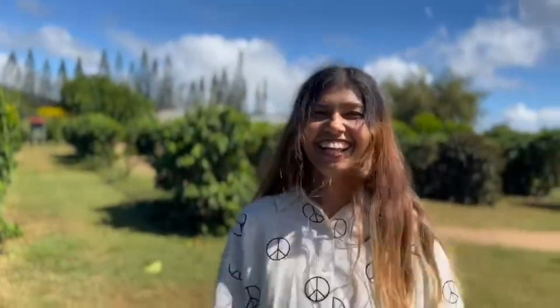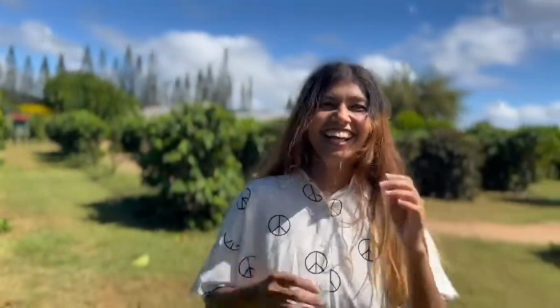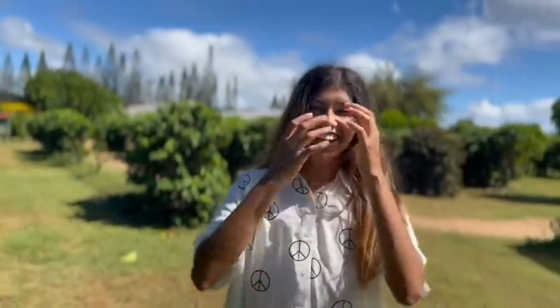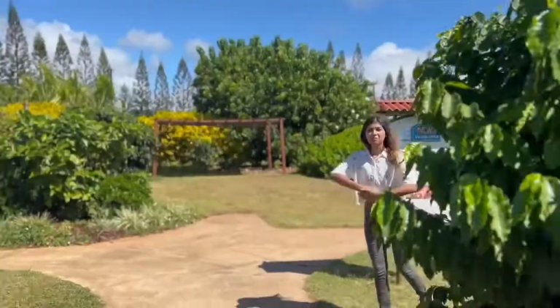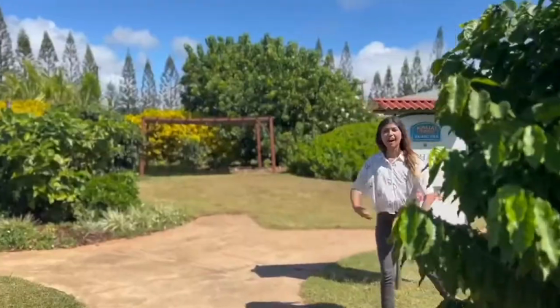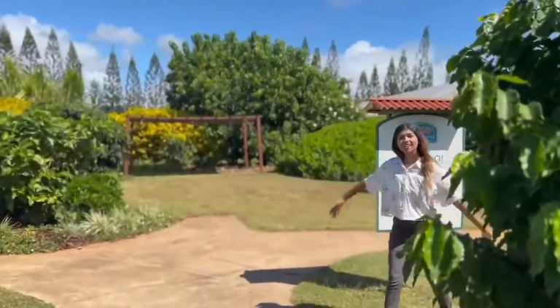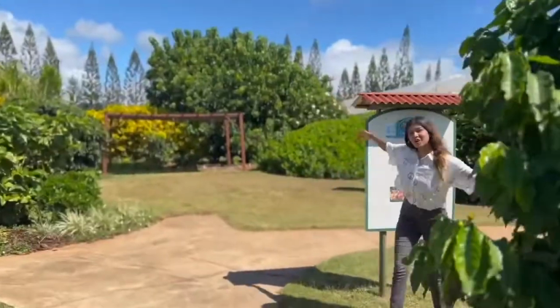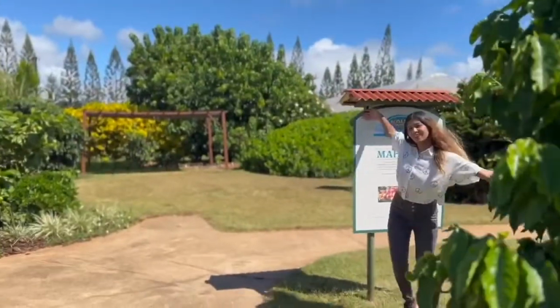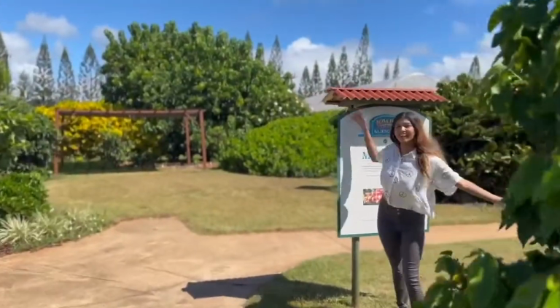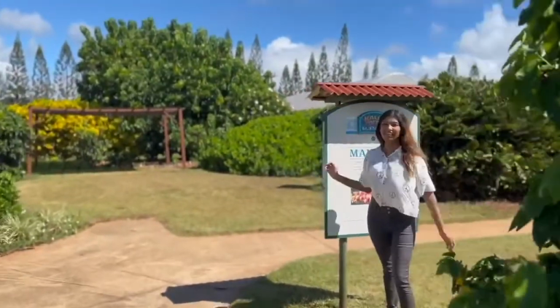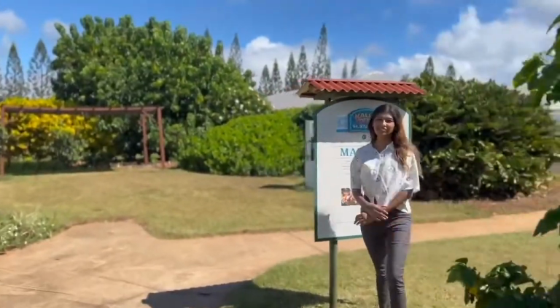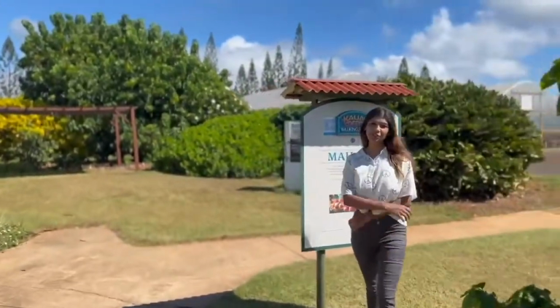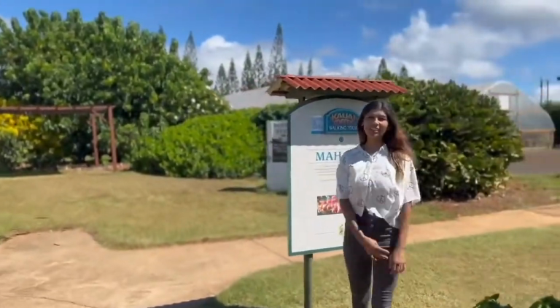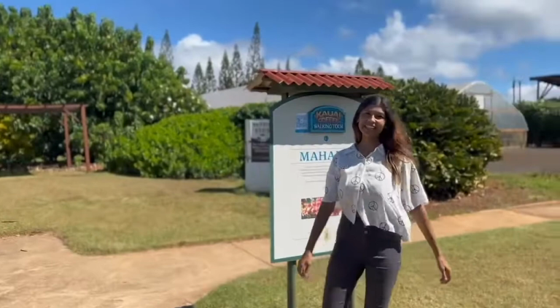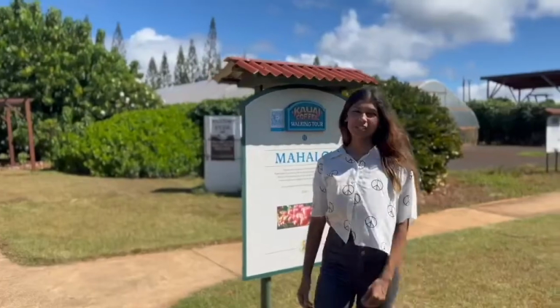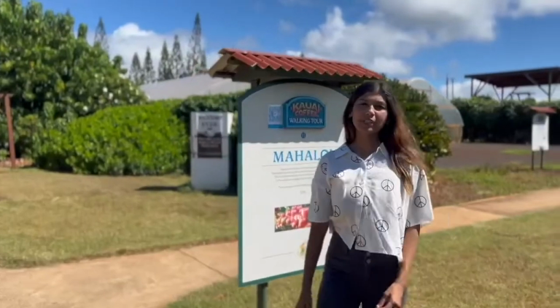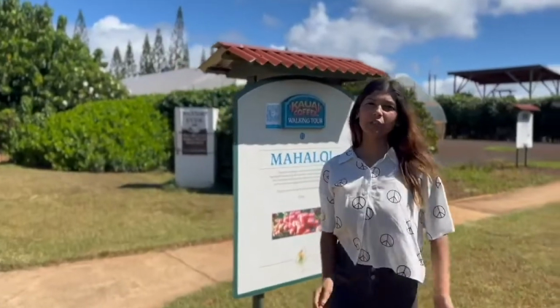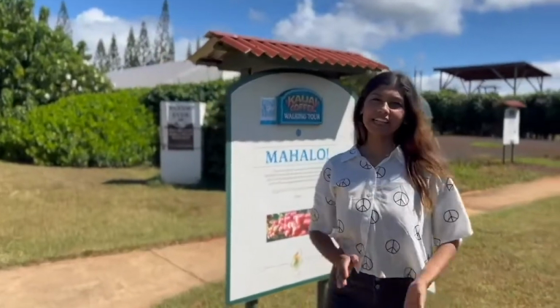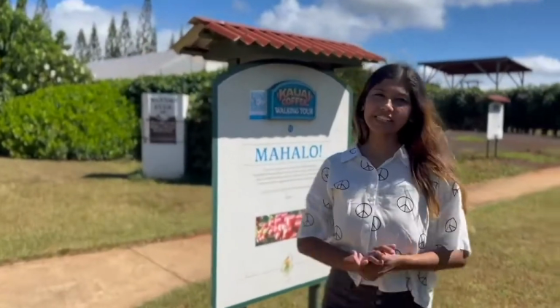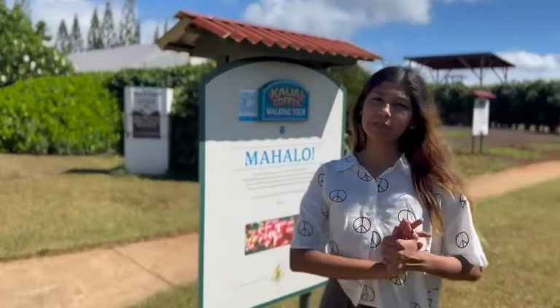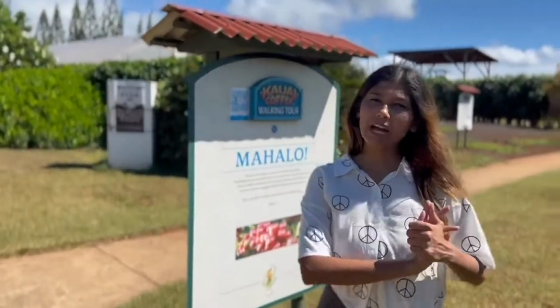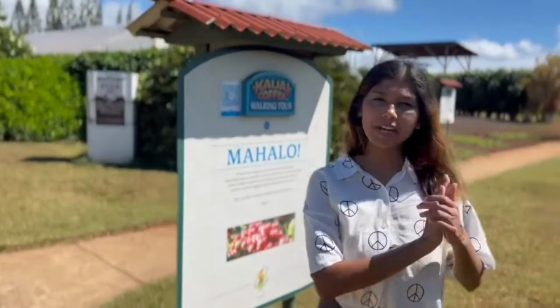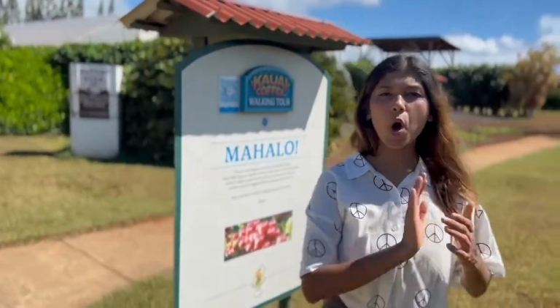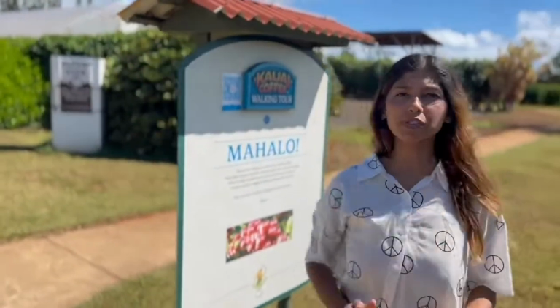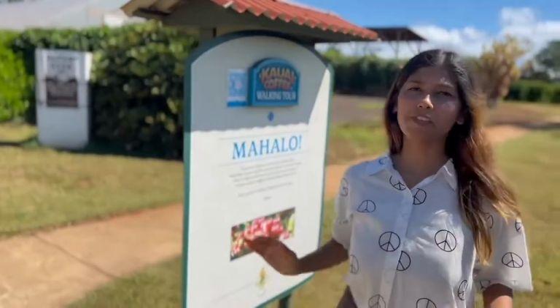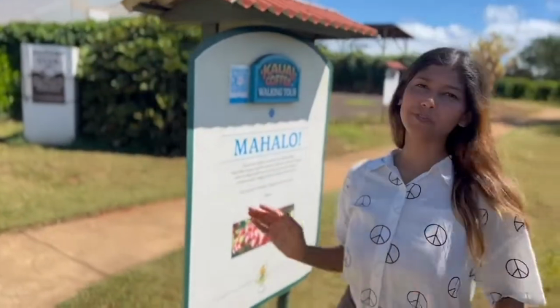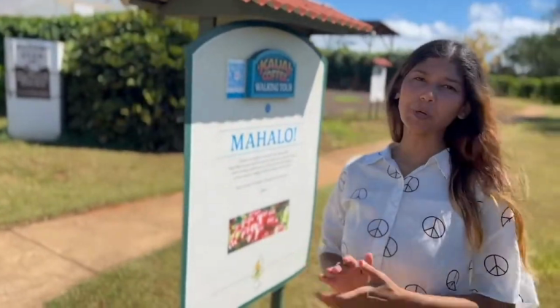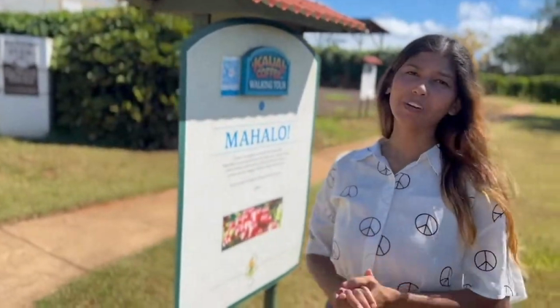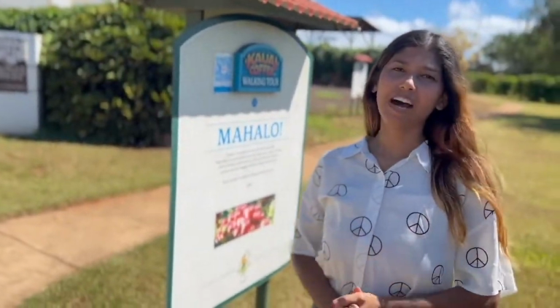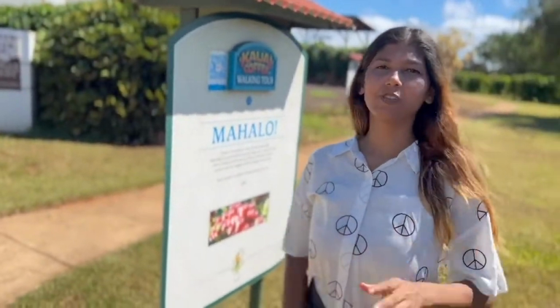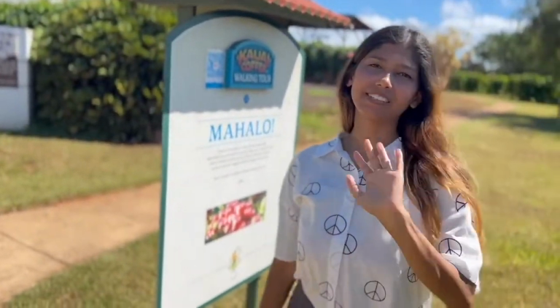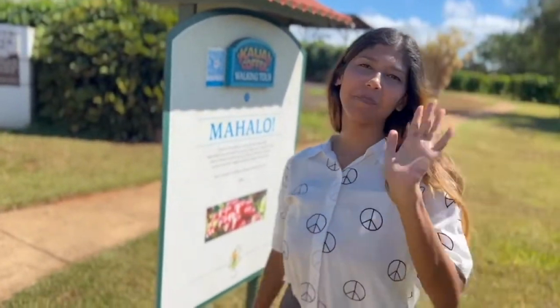Coffee. Mahalo. Thank you for joining. Please make sure to like, share, and subscribe. I hope you enjoyed this video. I'll see you next time.